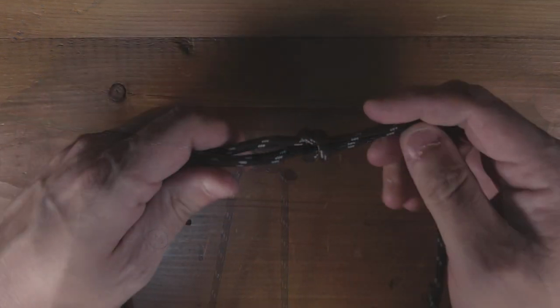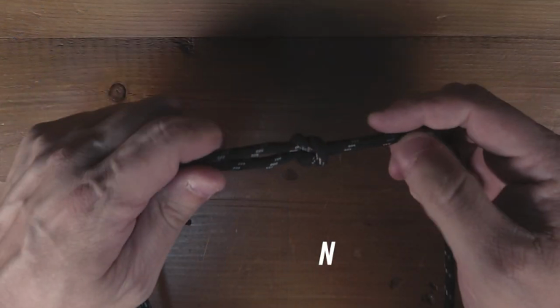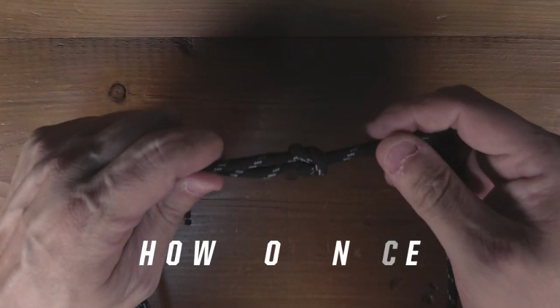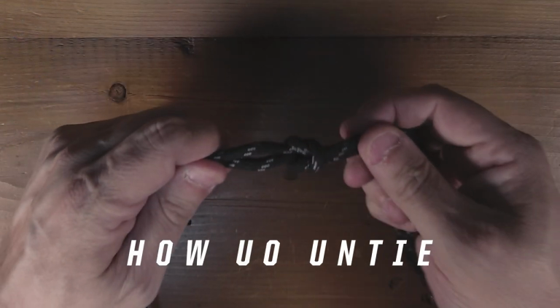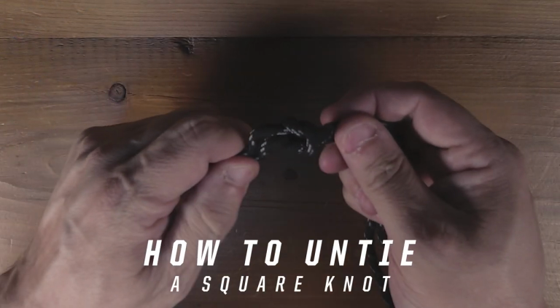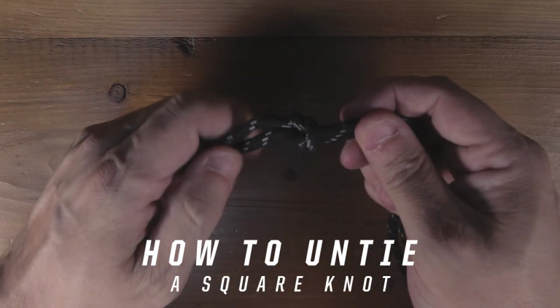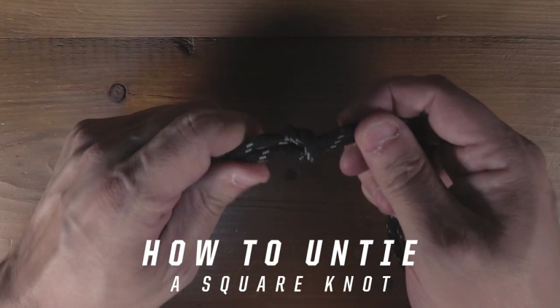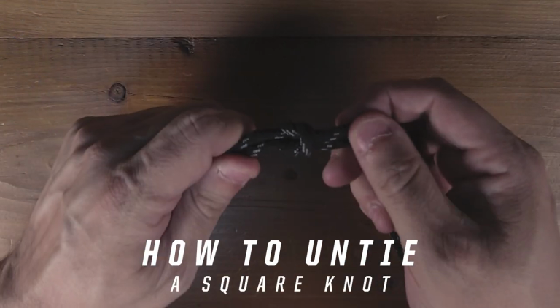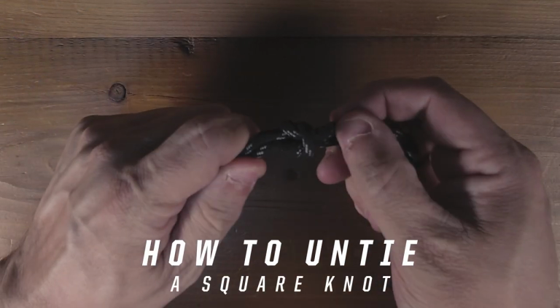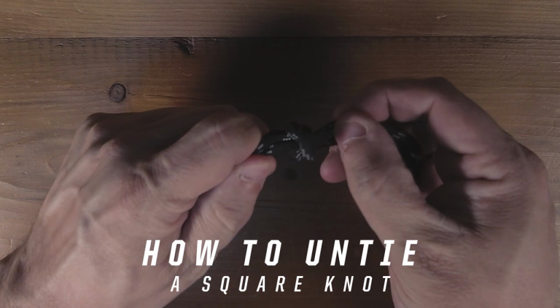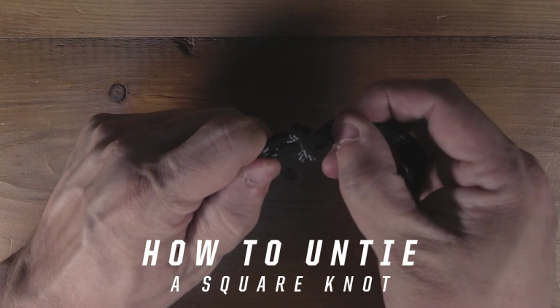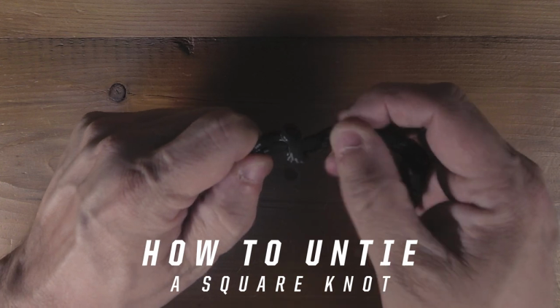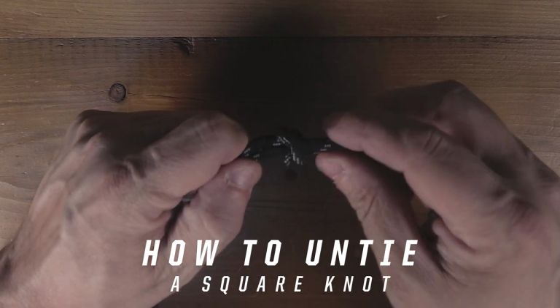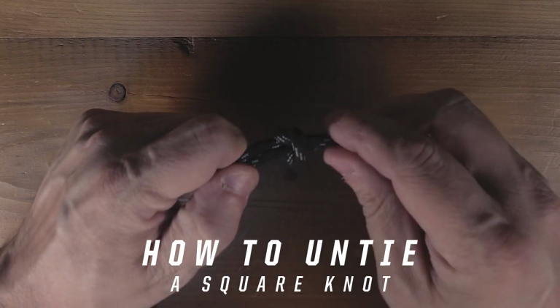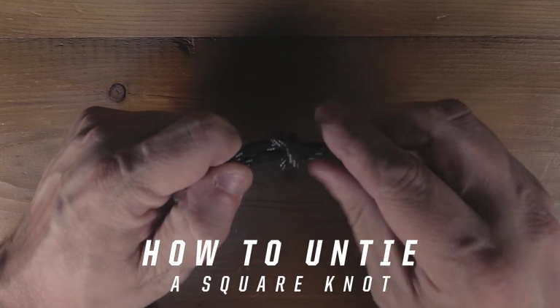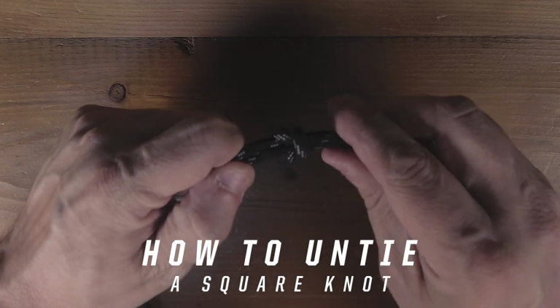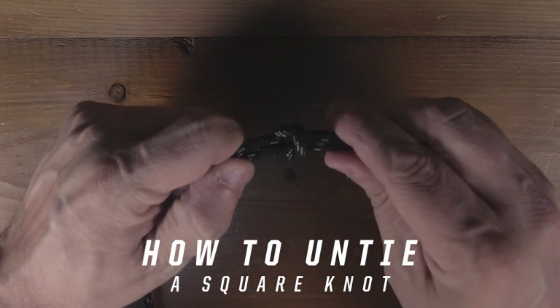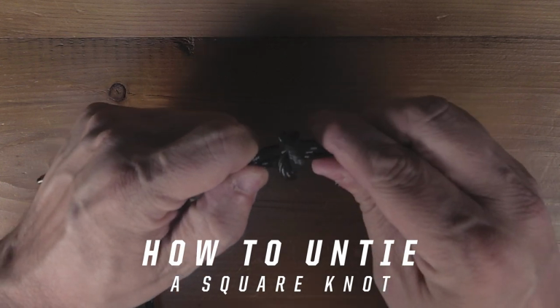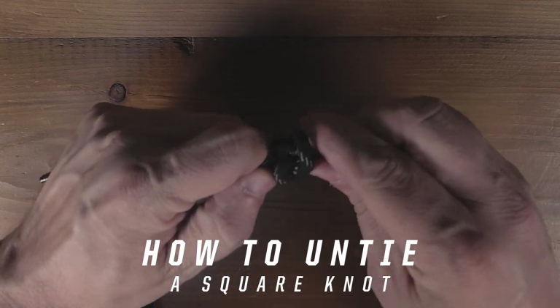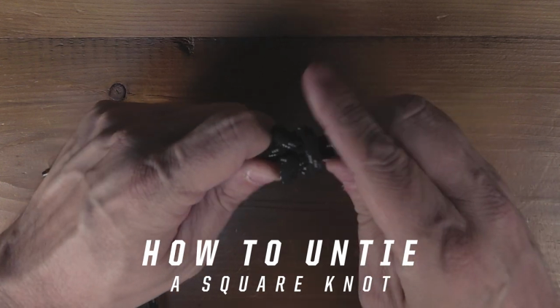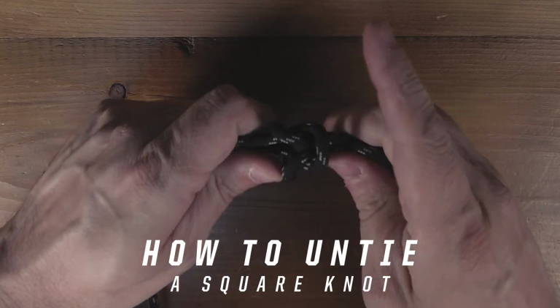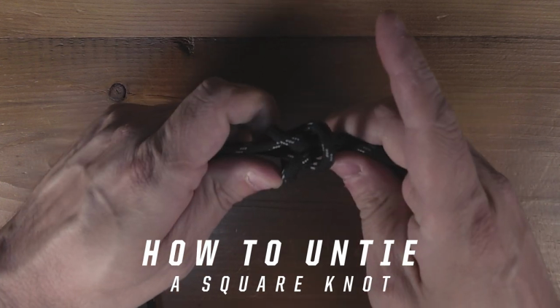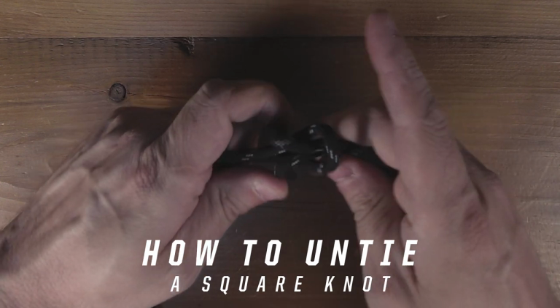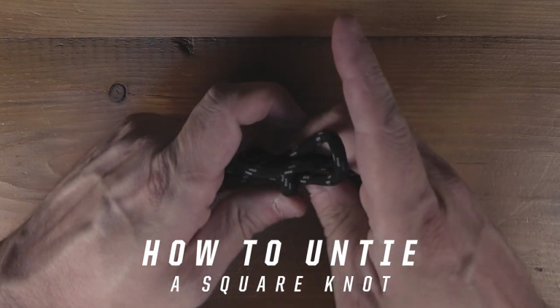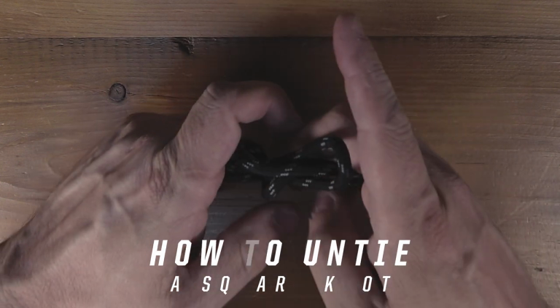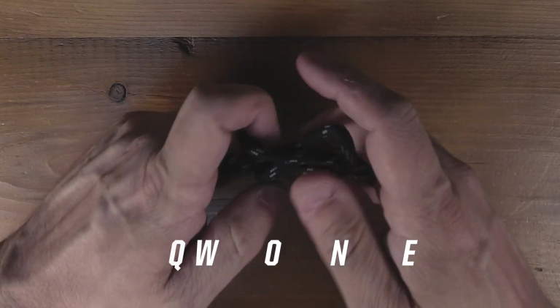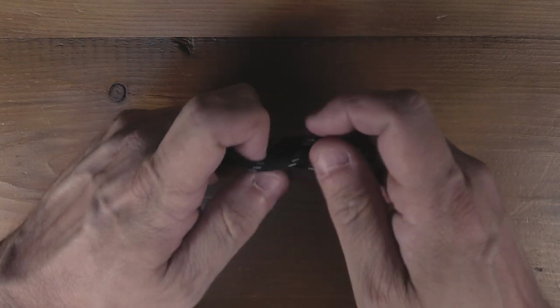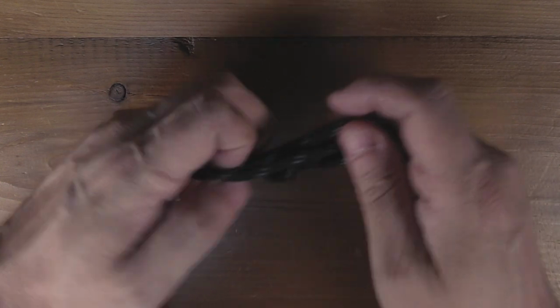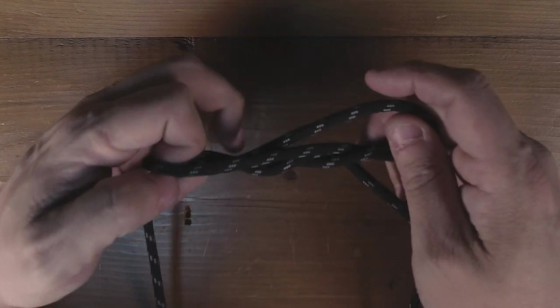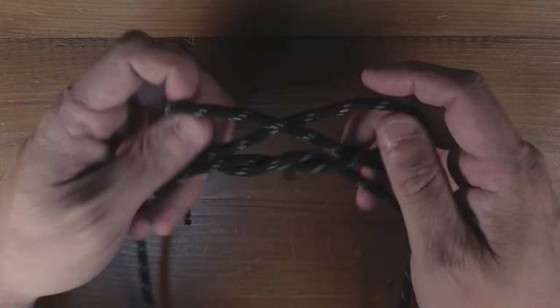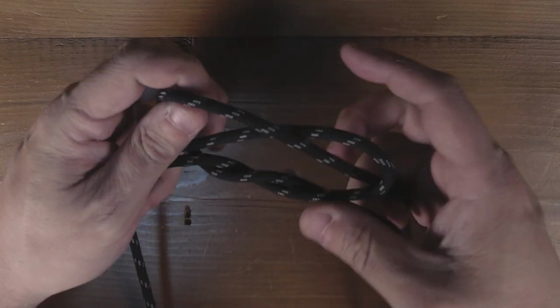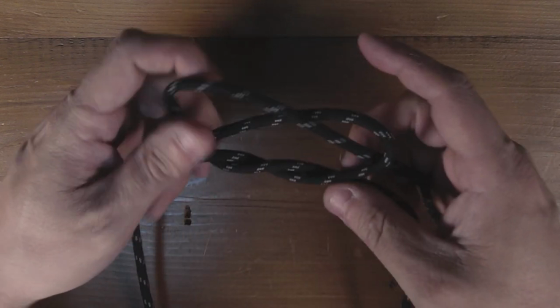To release the square knot, grab both strings from both ends, push in, and it should come undone.